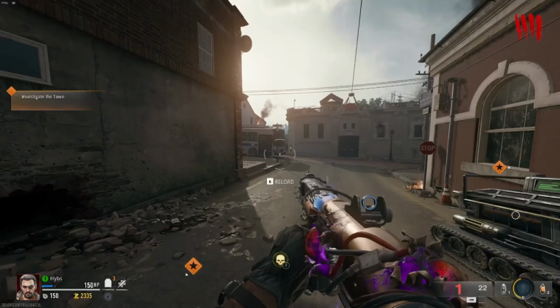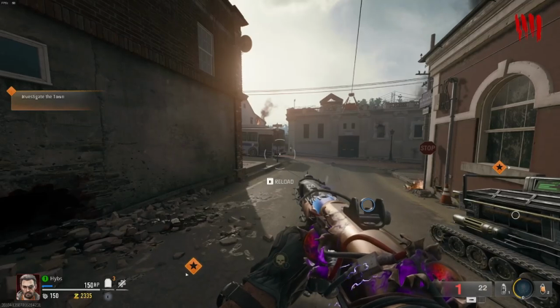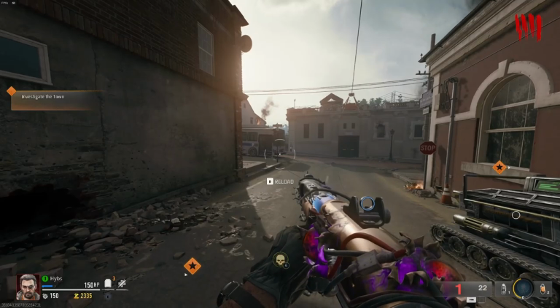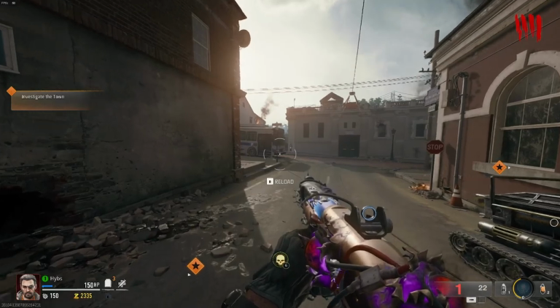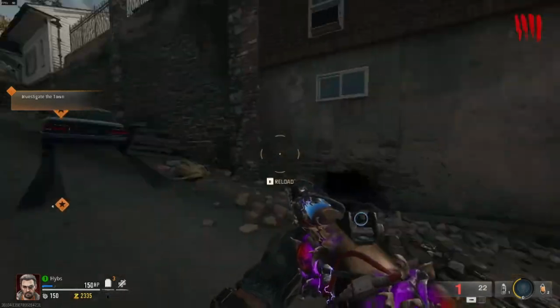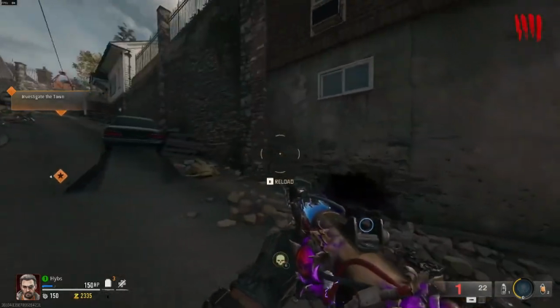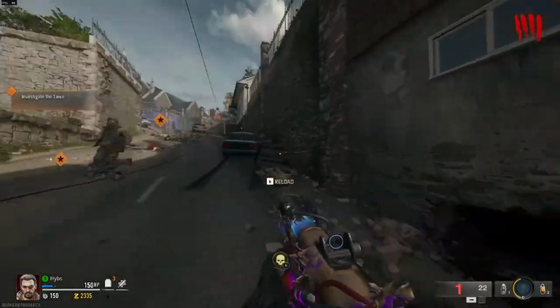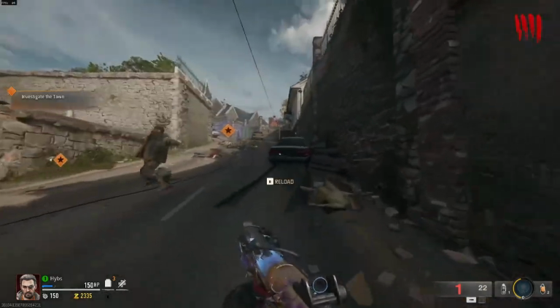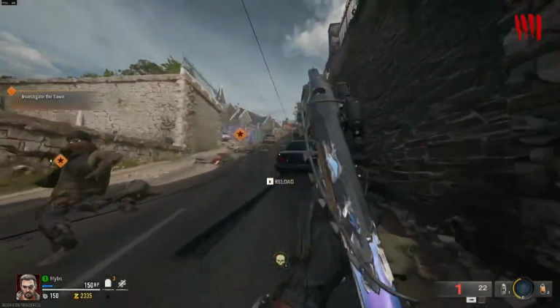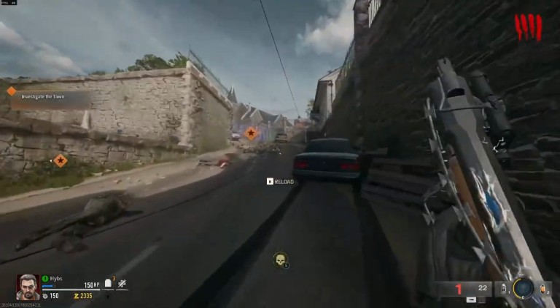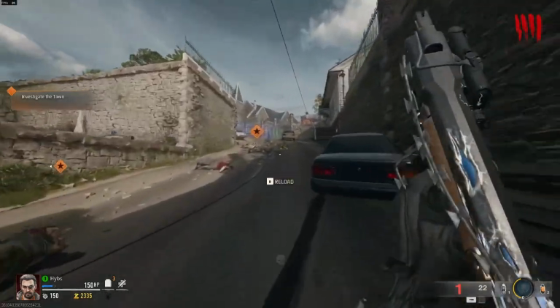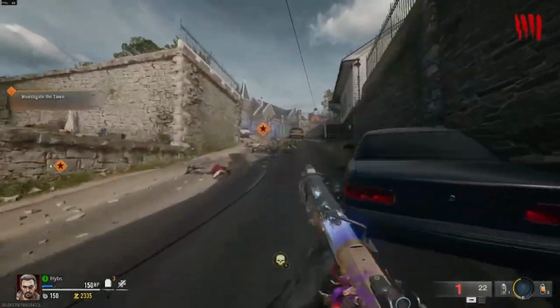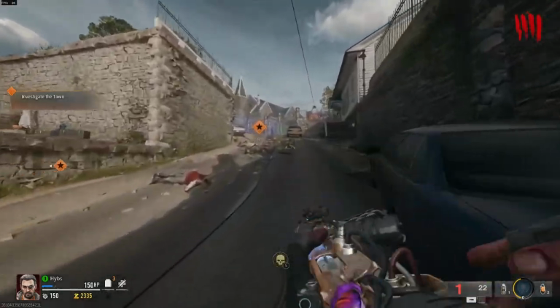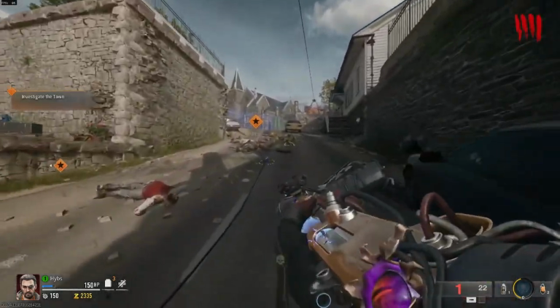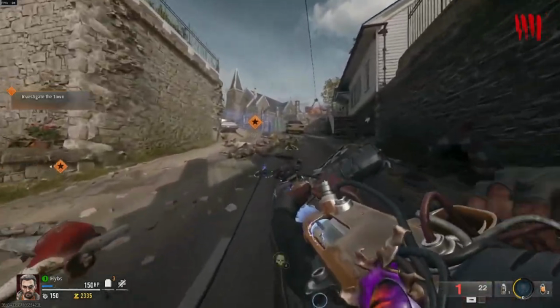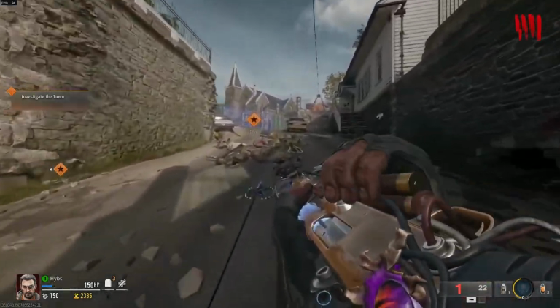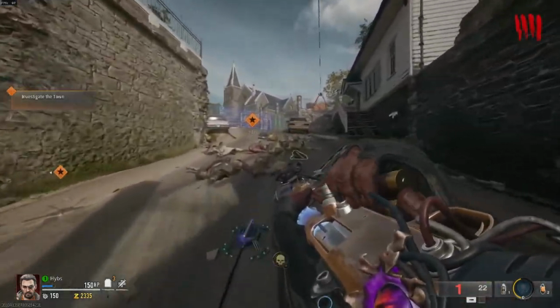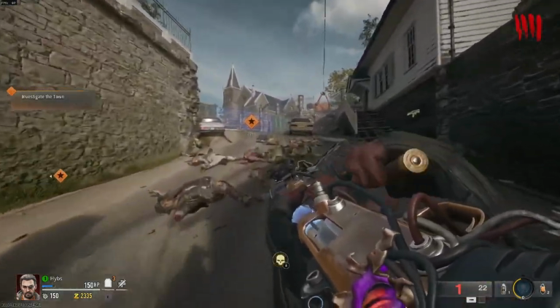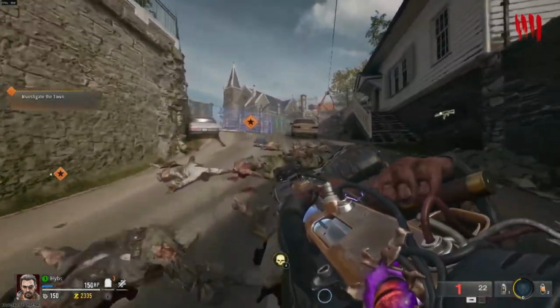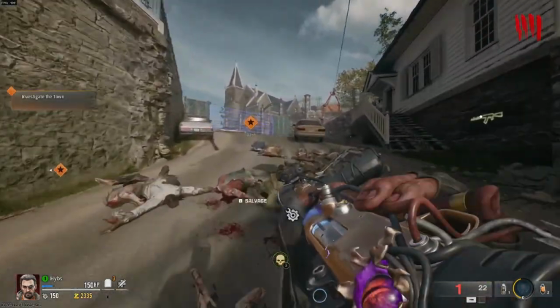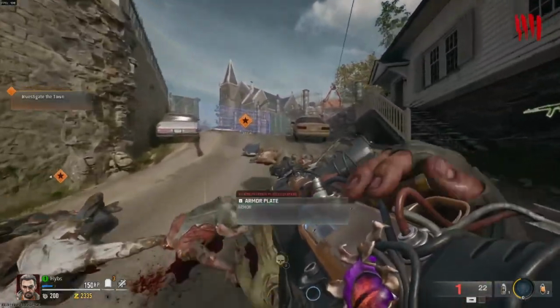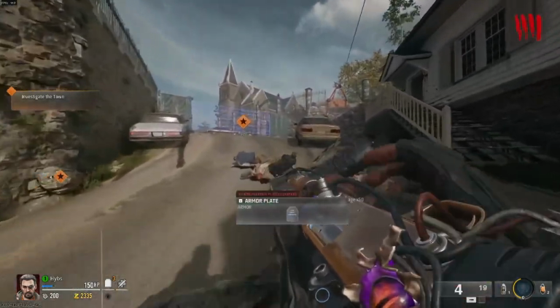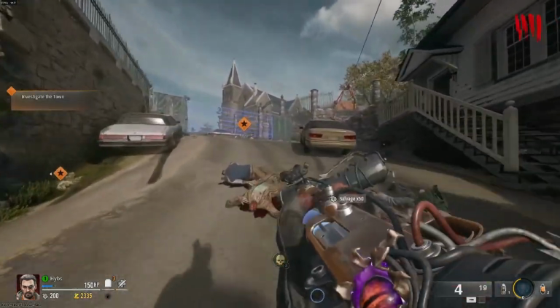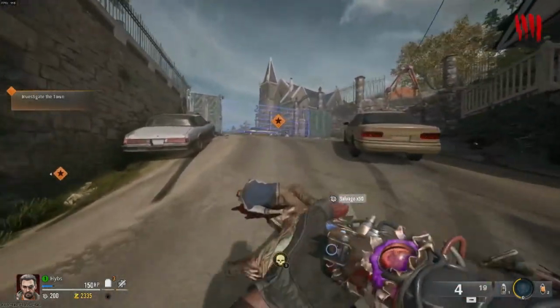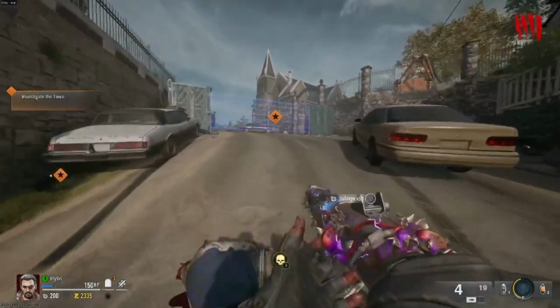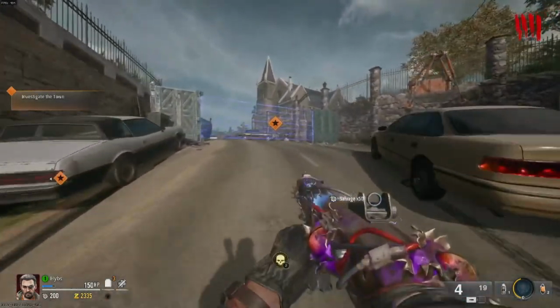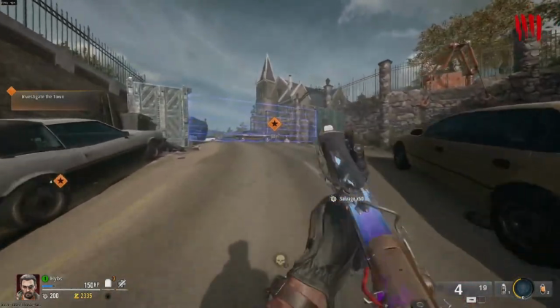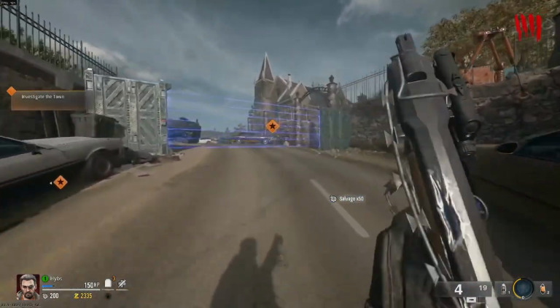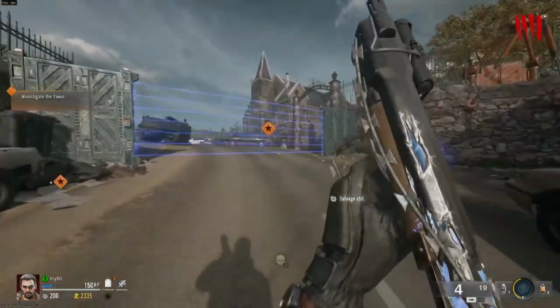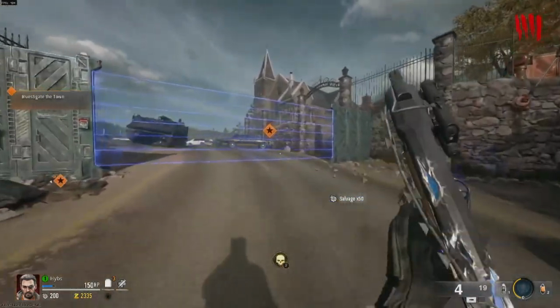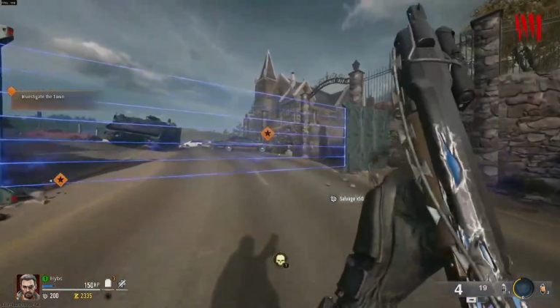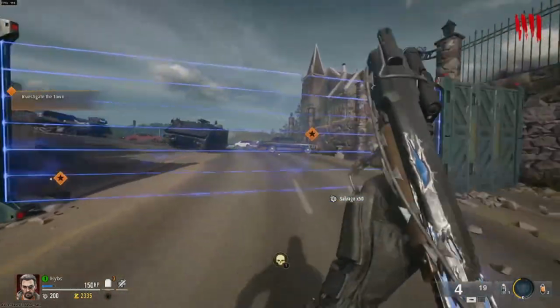Okay, so this is how you get a free jet gun in Liberty Falls. For the first part, you will need to open the church door which is 2000 points.